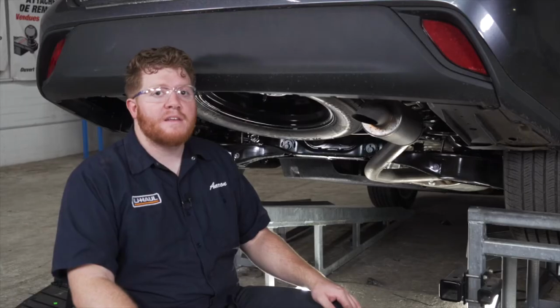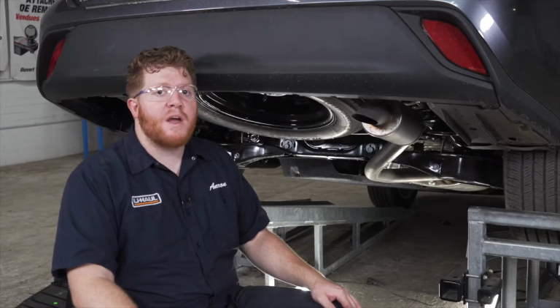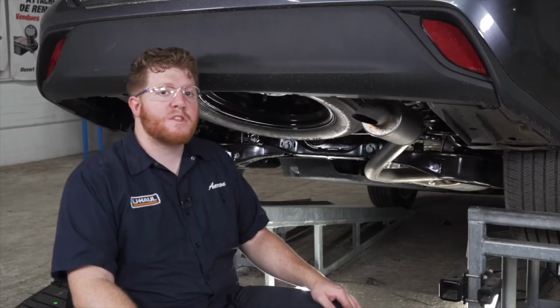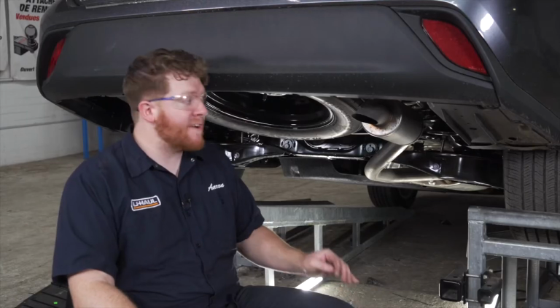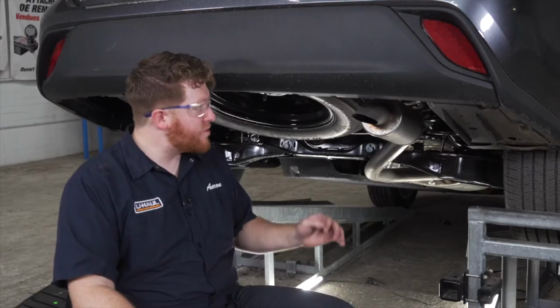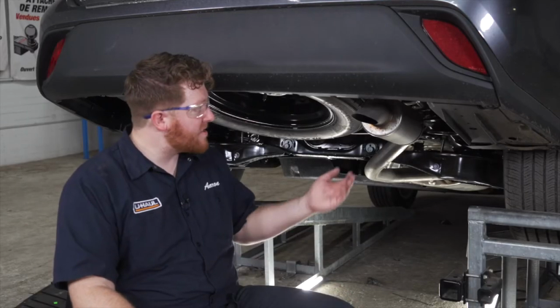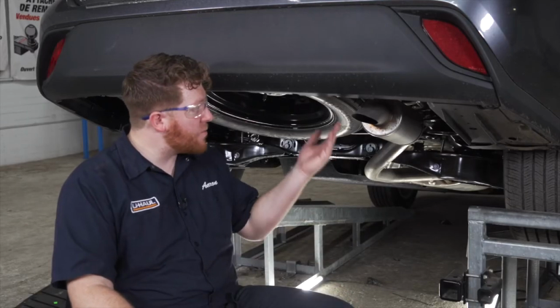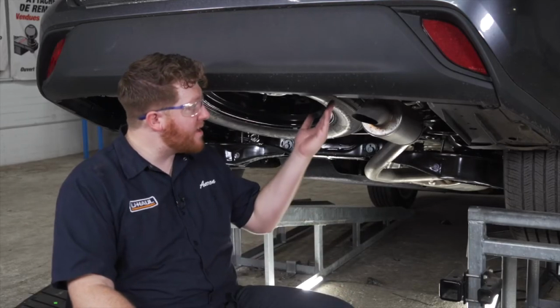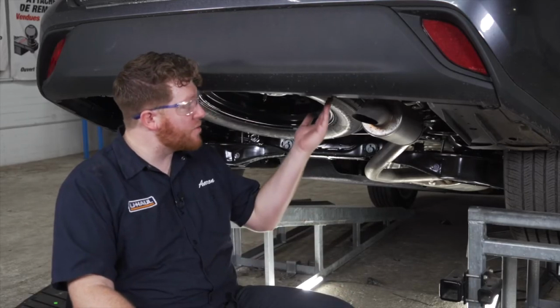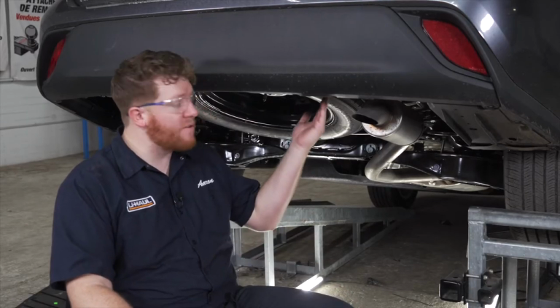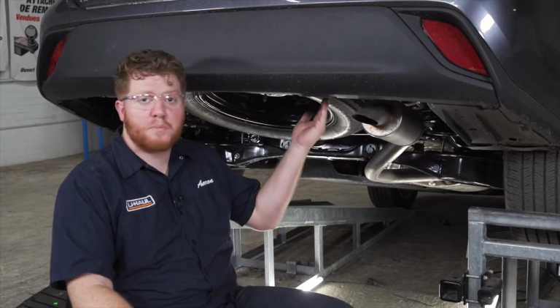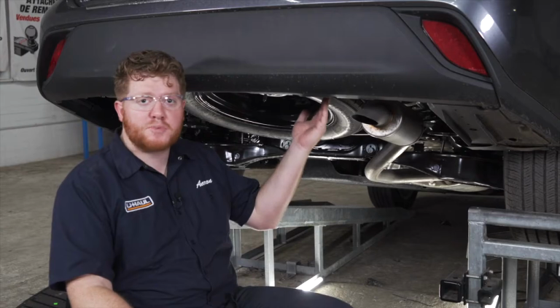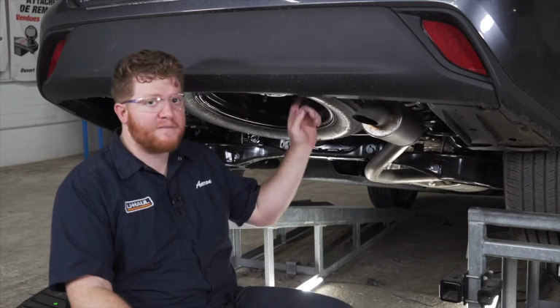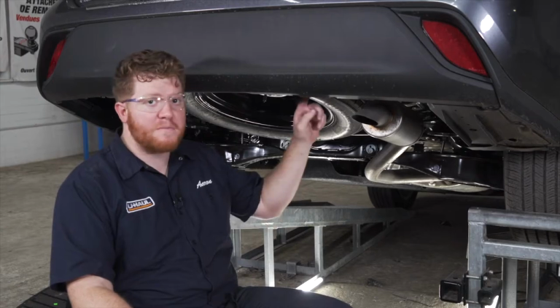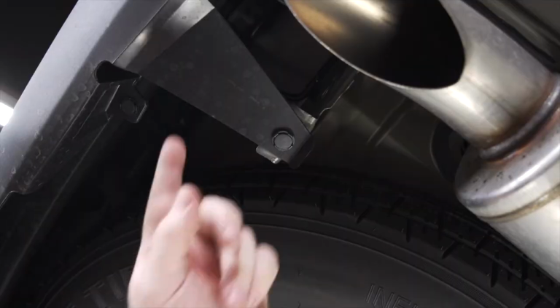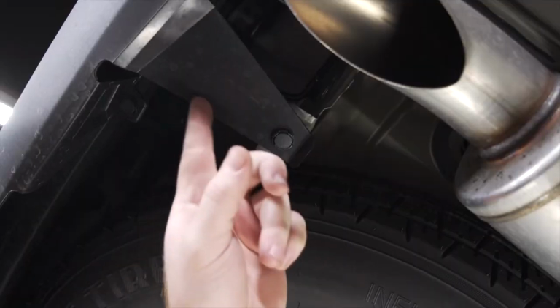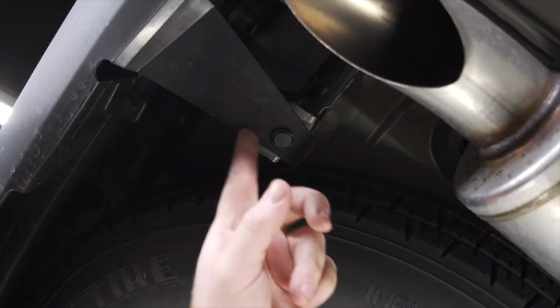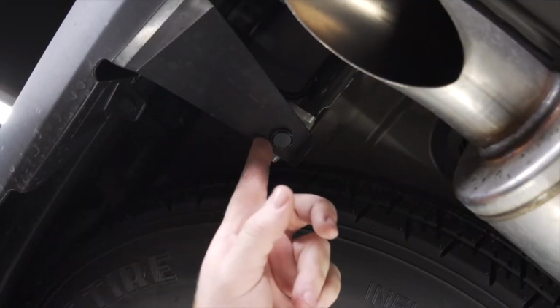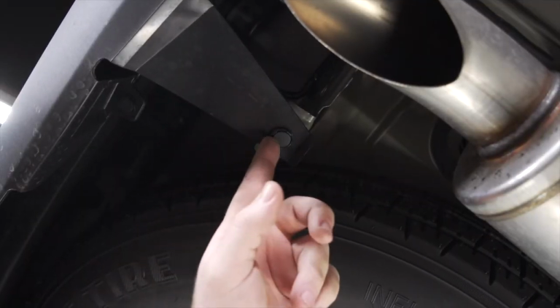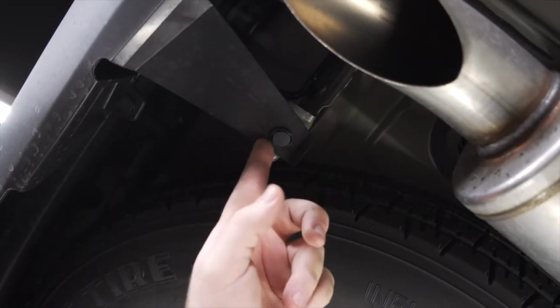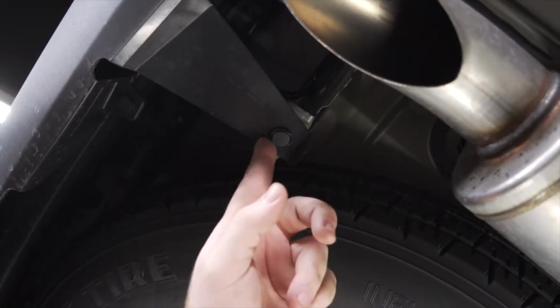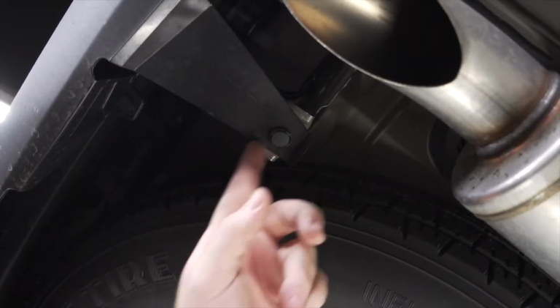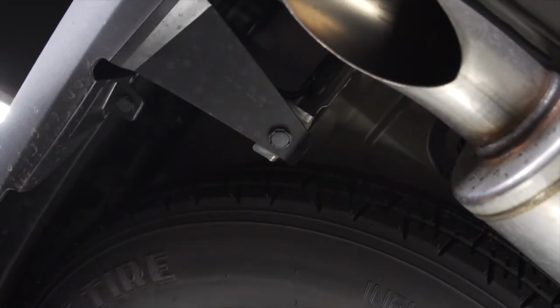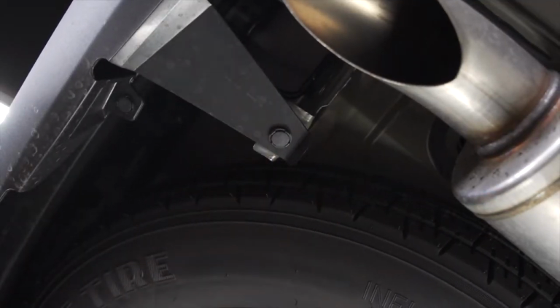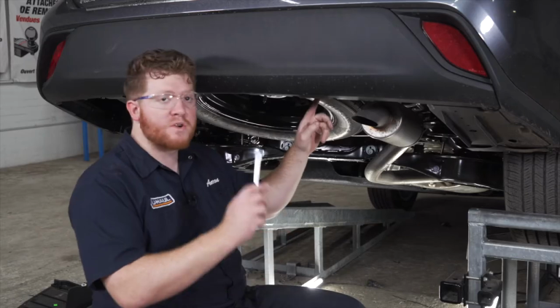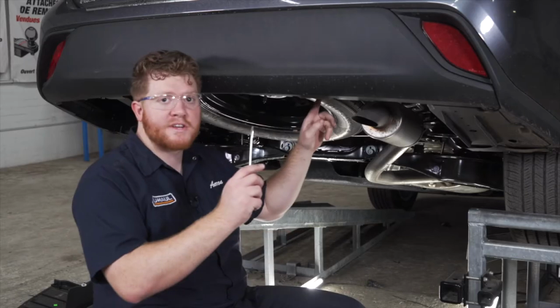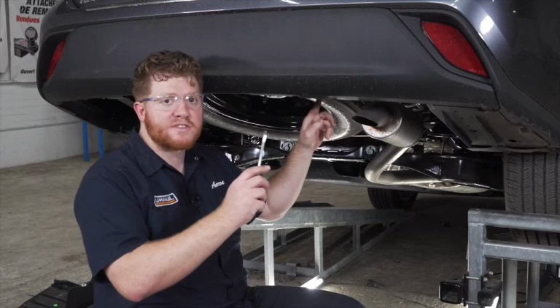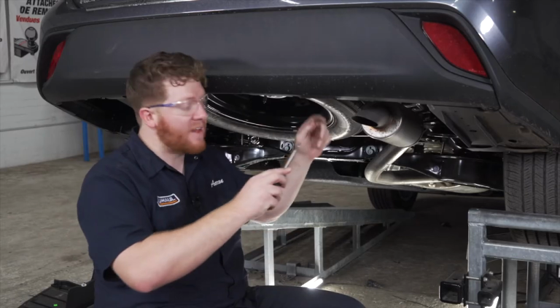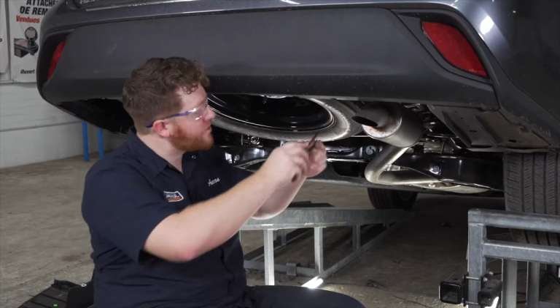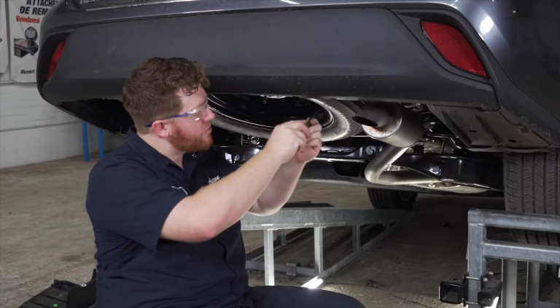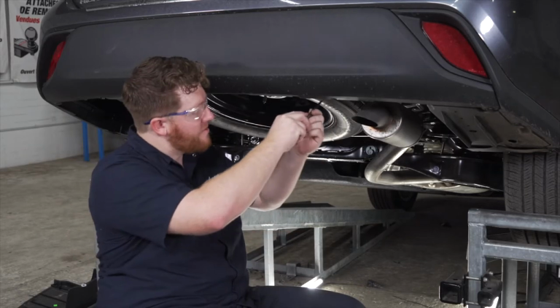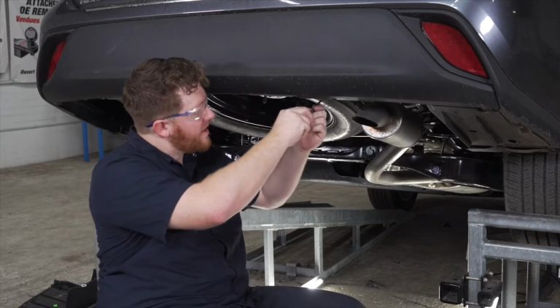Now on the passenger side, we need to remove the pushpin from this tab so we can get our hitch into place. We're just going to use a flathead screwdriver again.